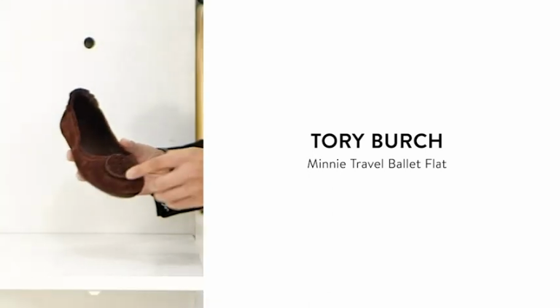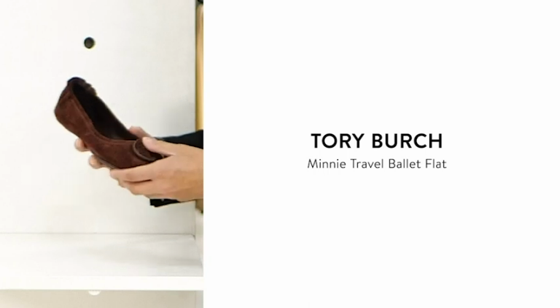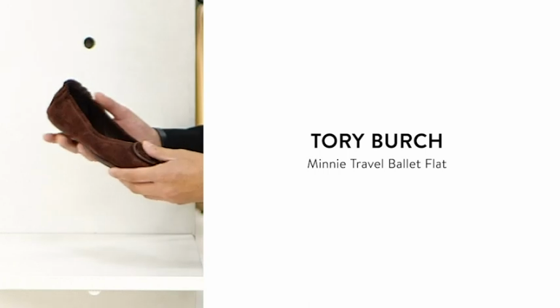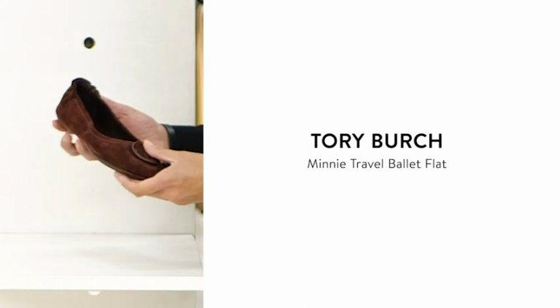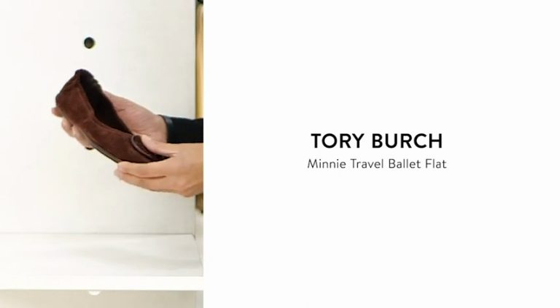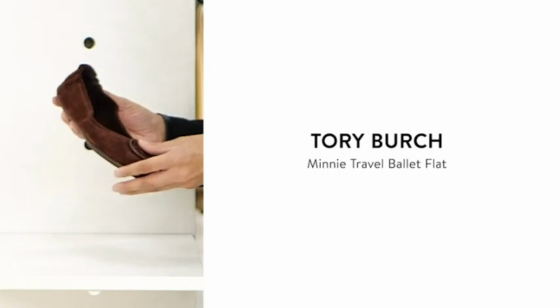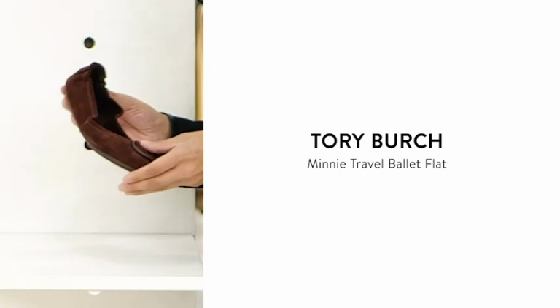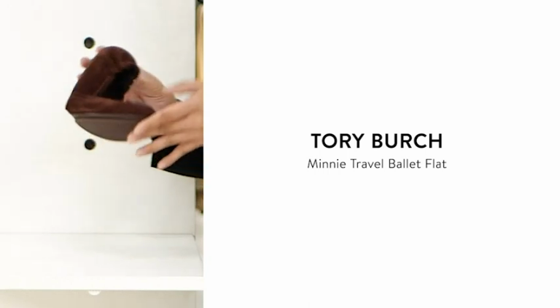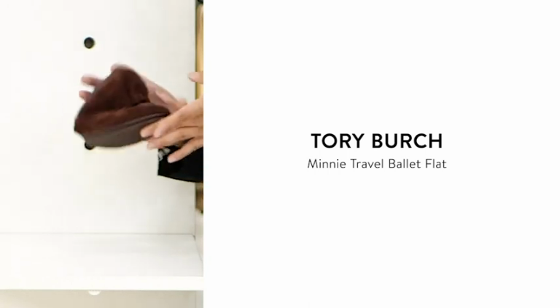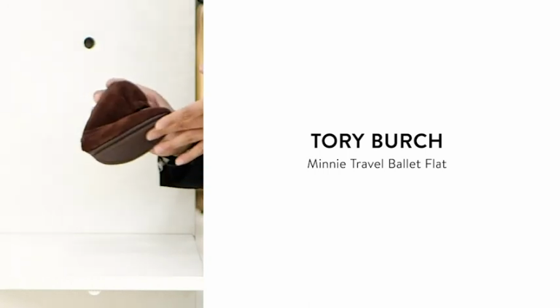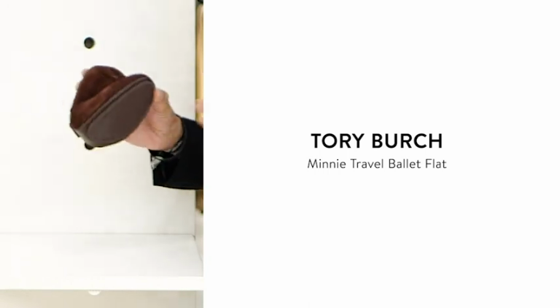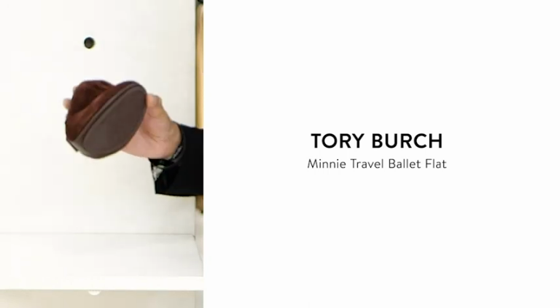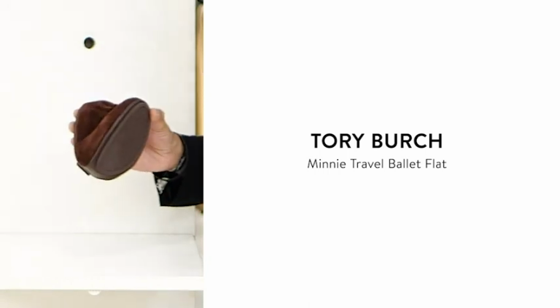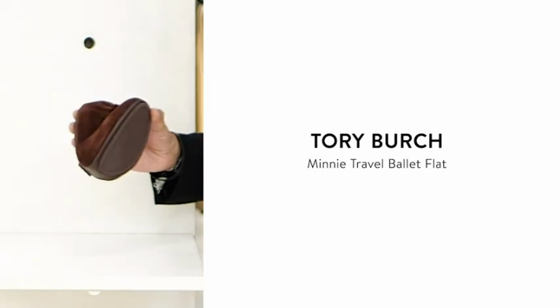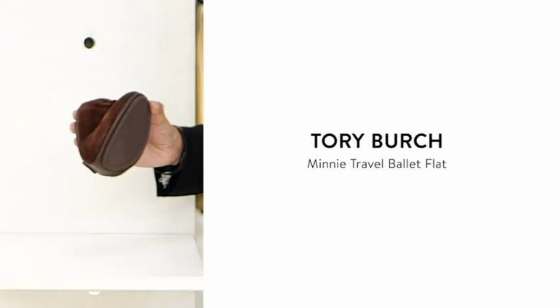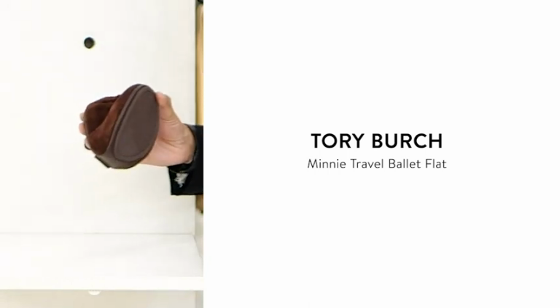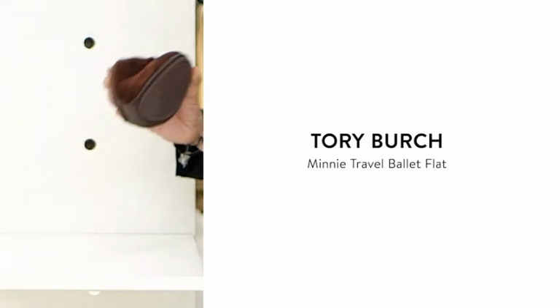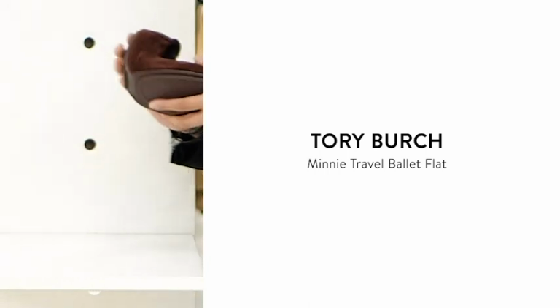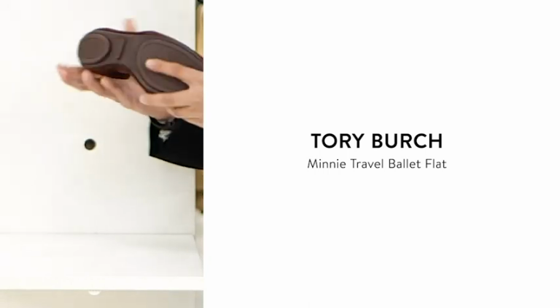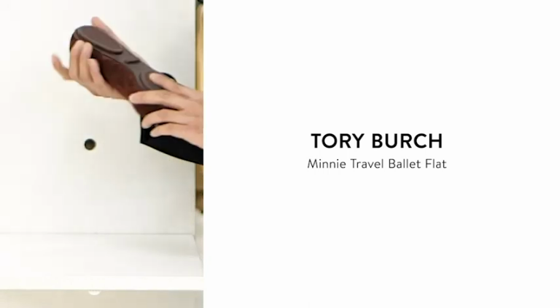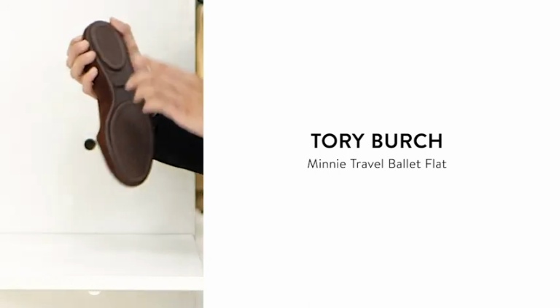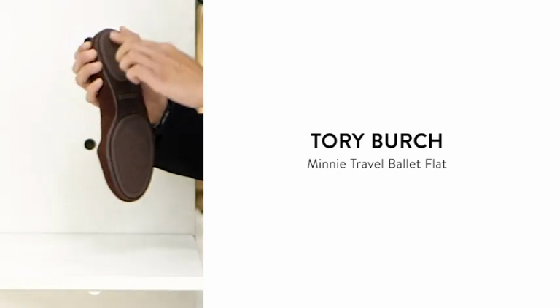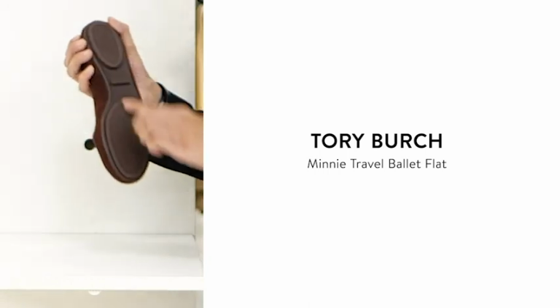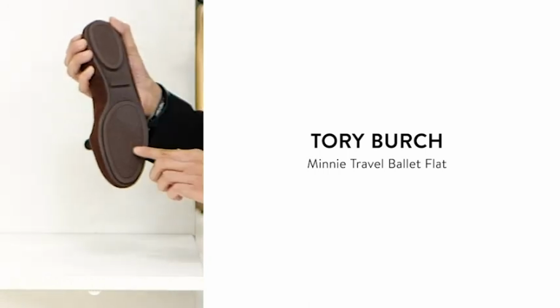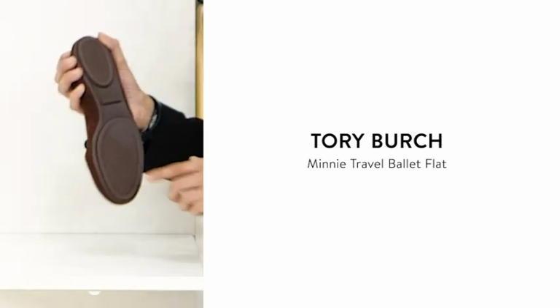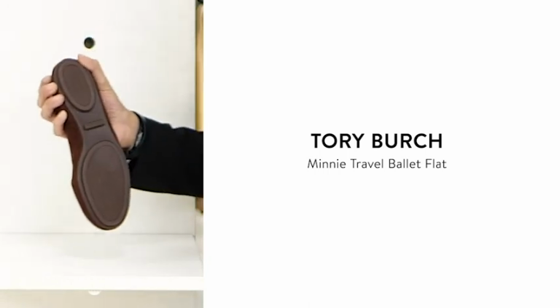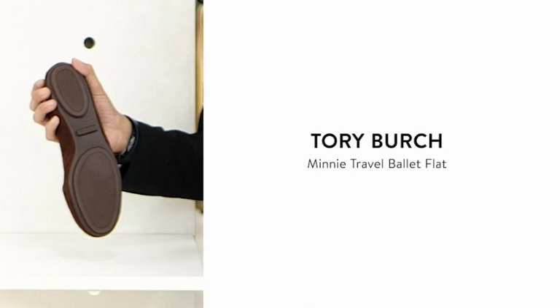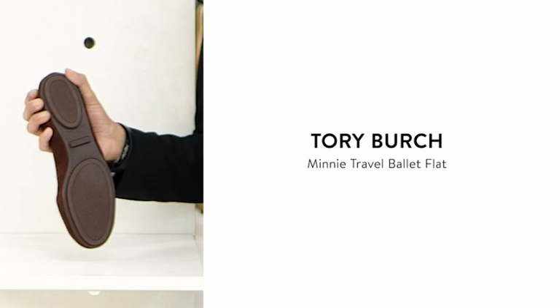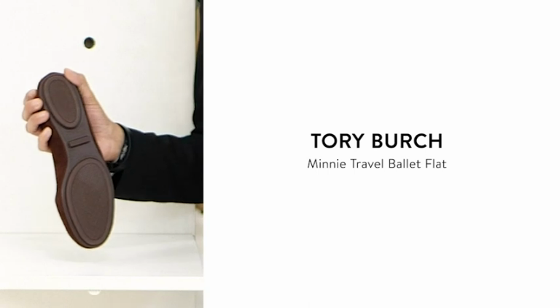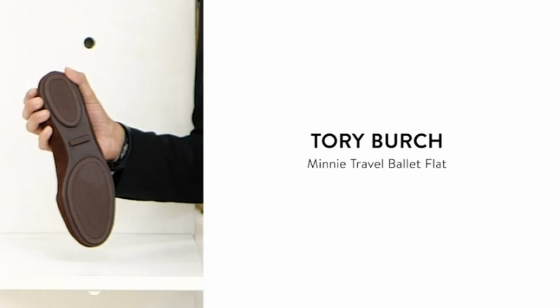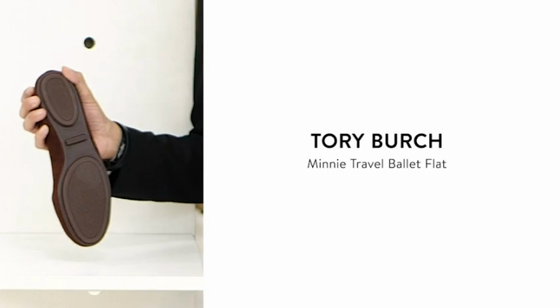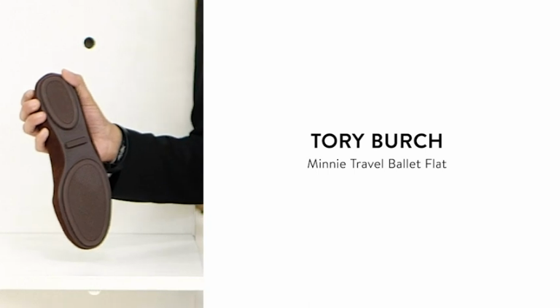It has a foldable footbed so it's going to be great for traveling, and it has a rubber sole to give you additional traction for when you walk.